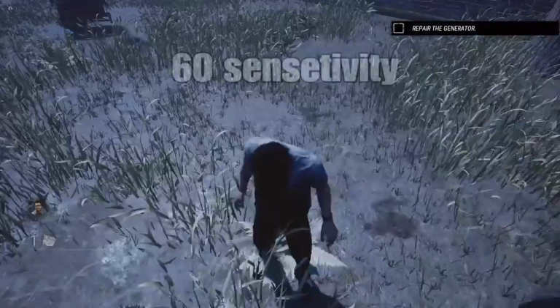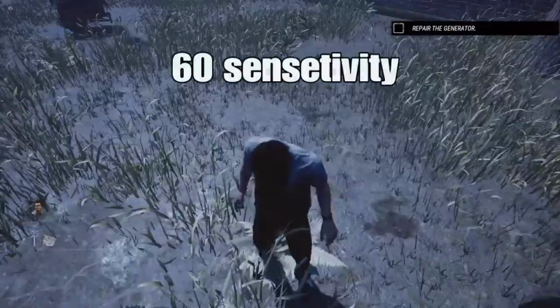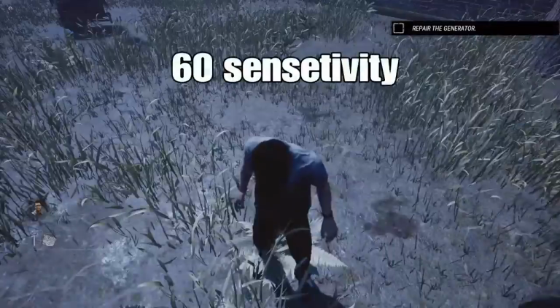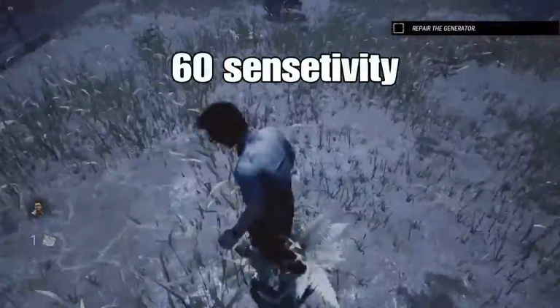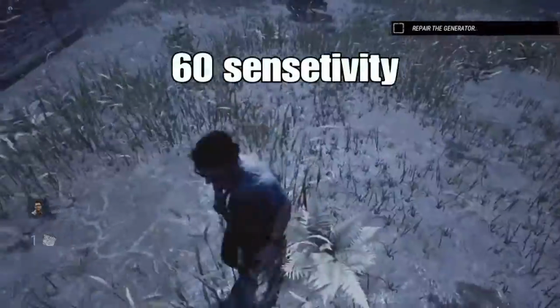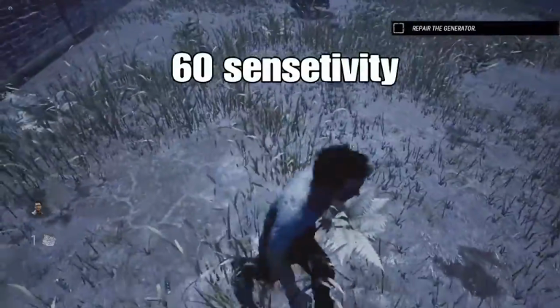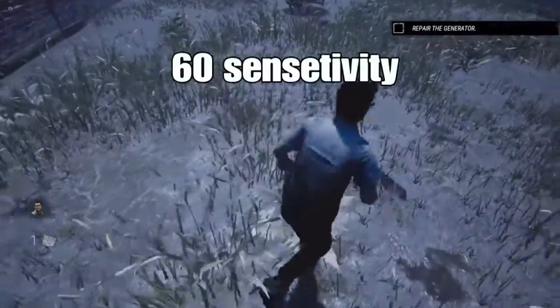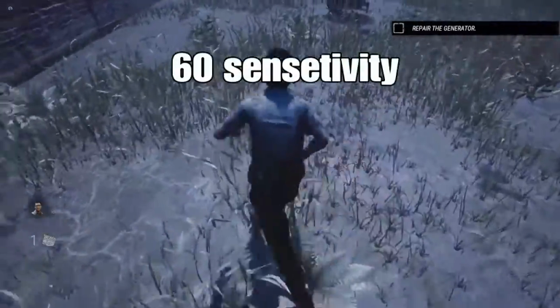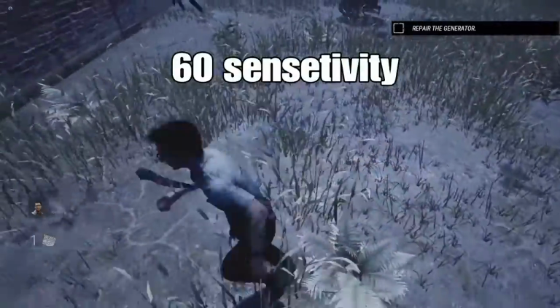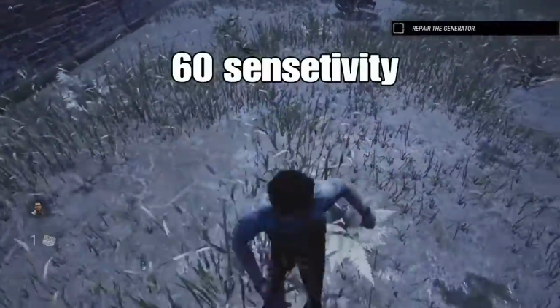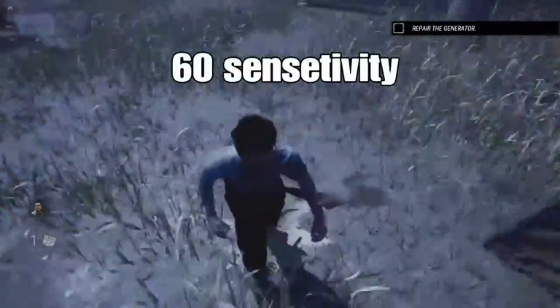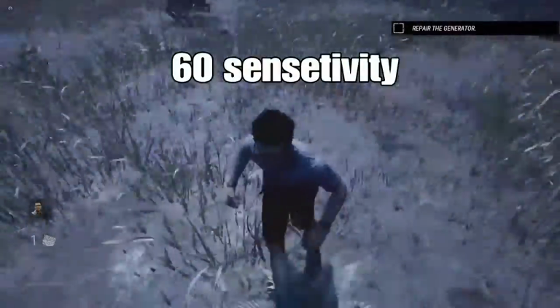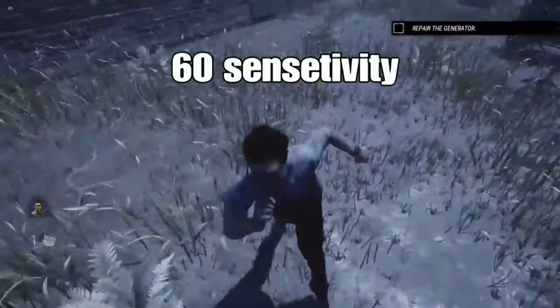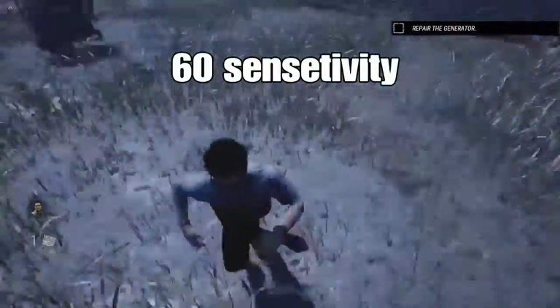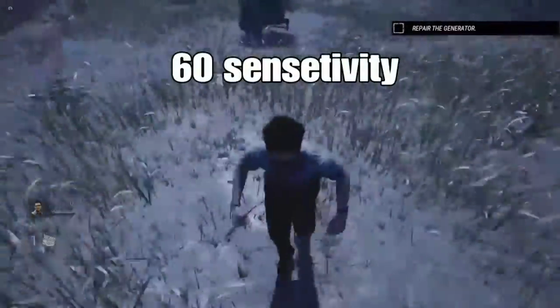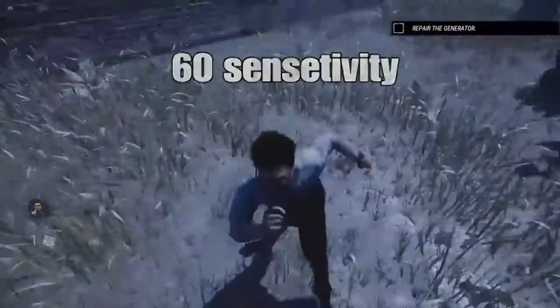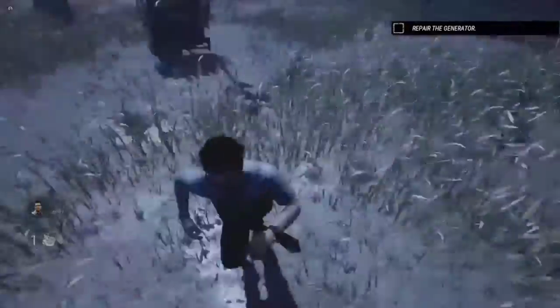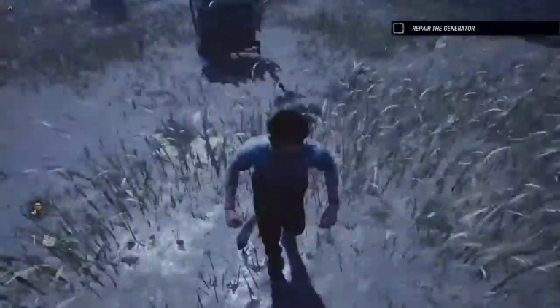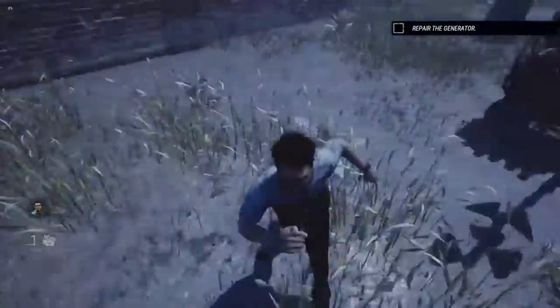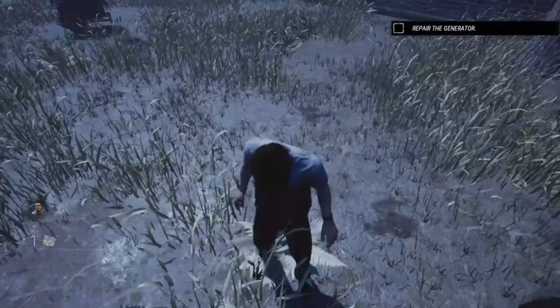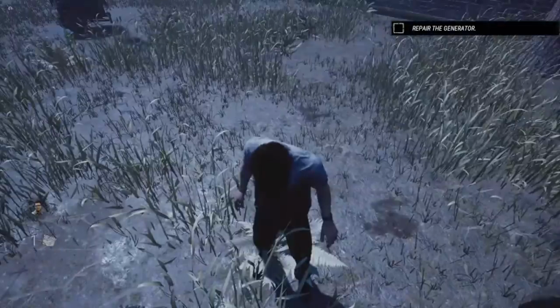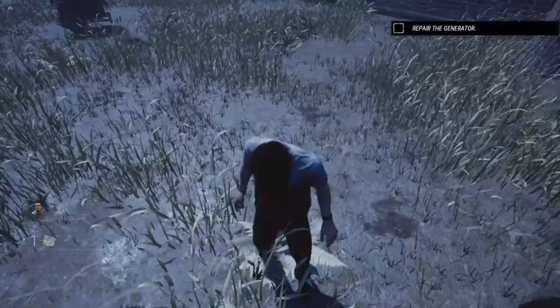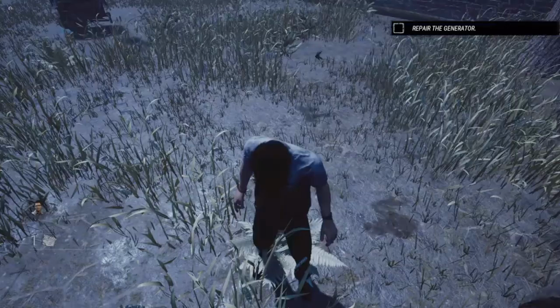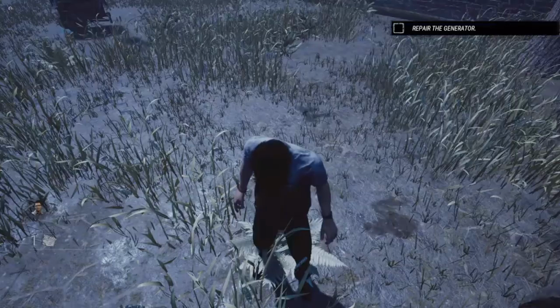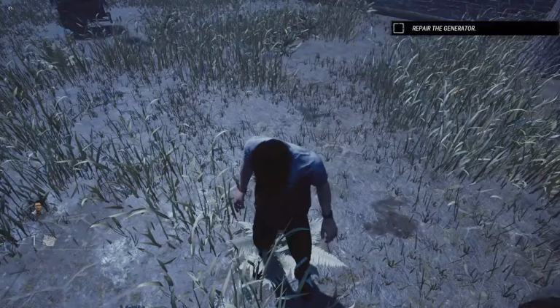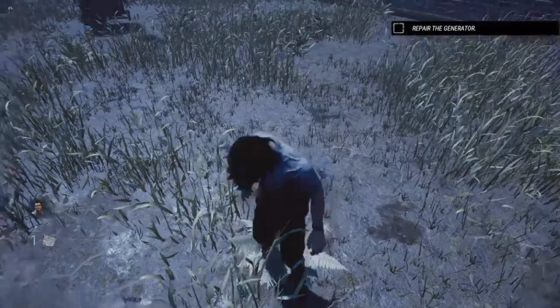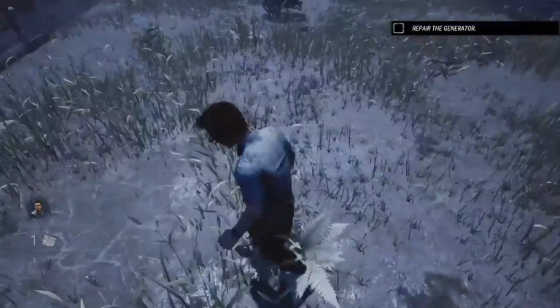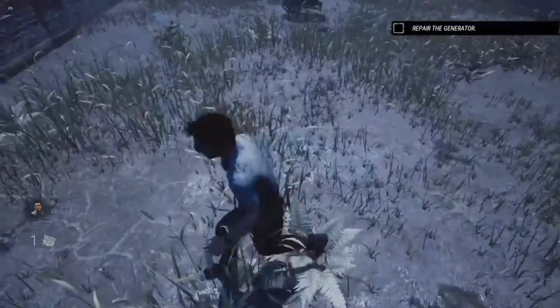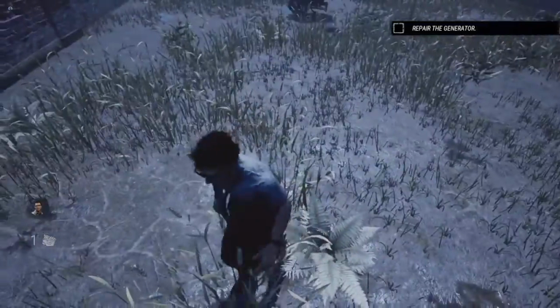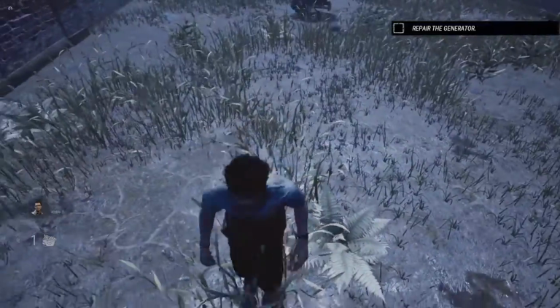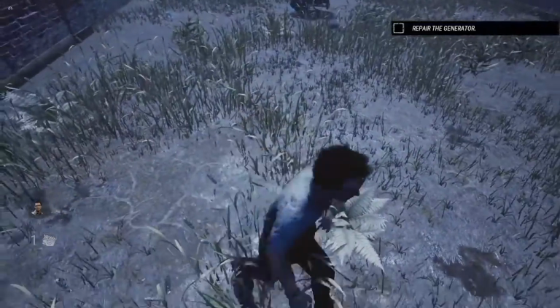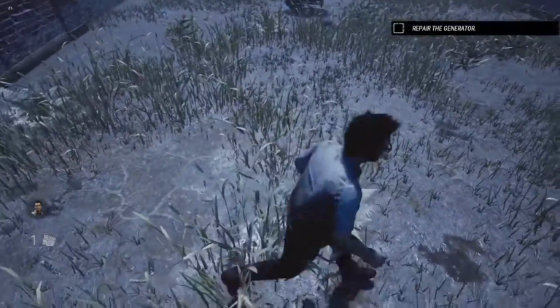Now this is the 60 sensitivity but faster variation, and that is all because I'm adjusting the speed of my joysticks.